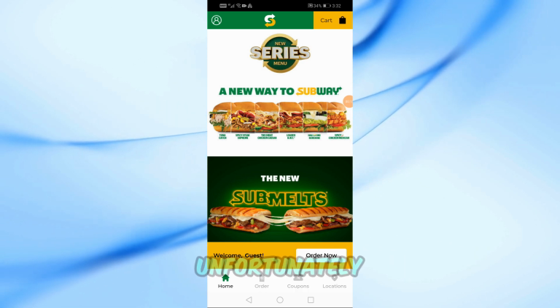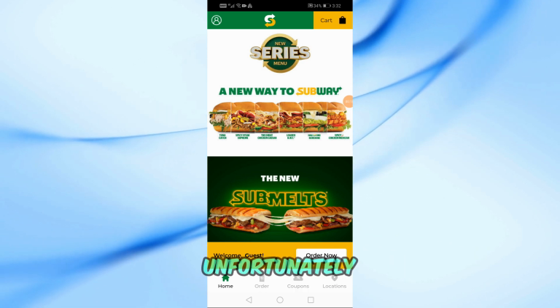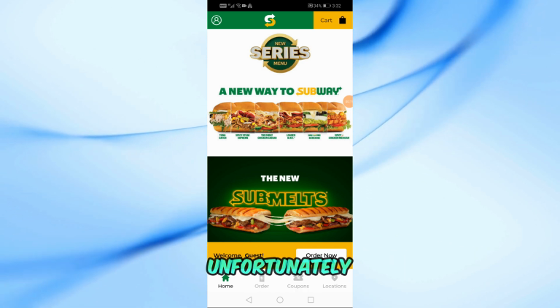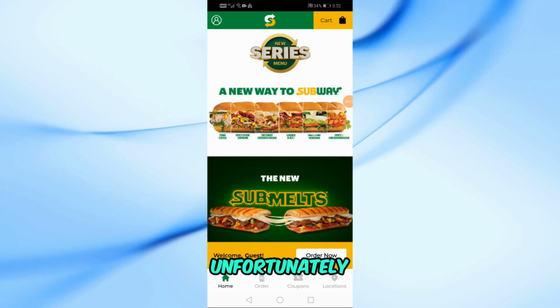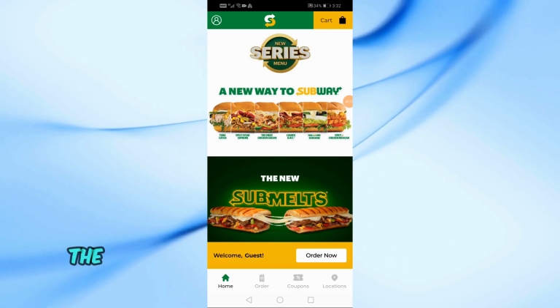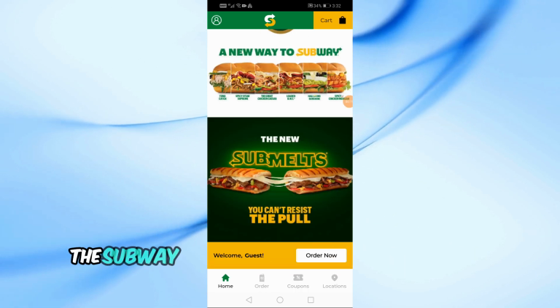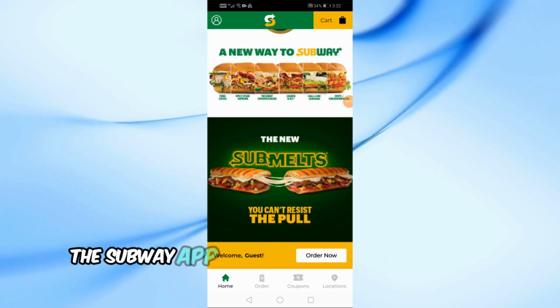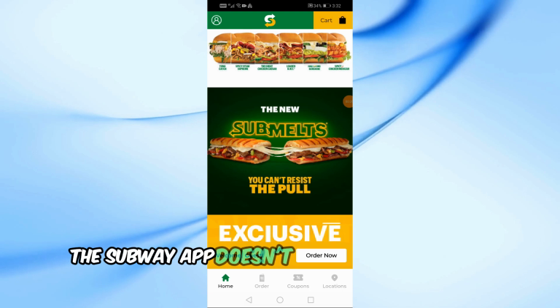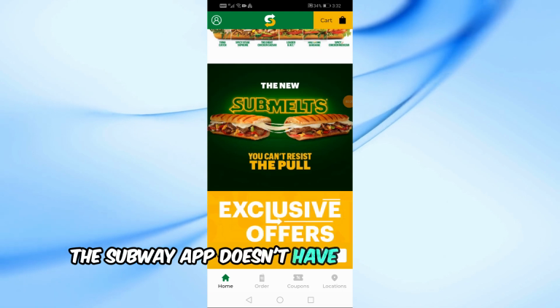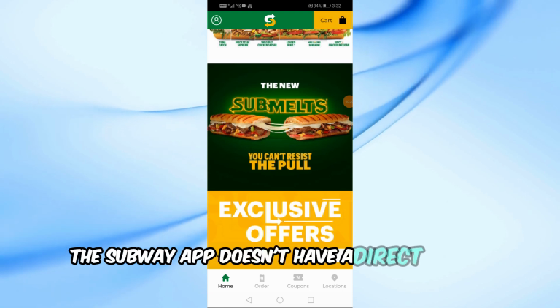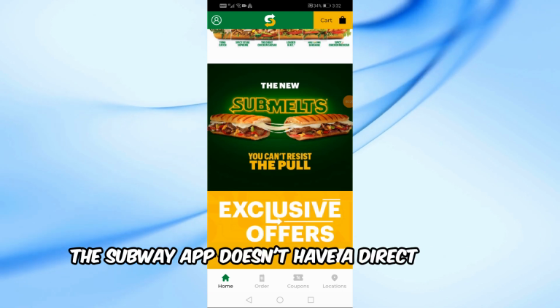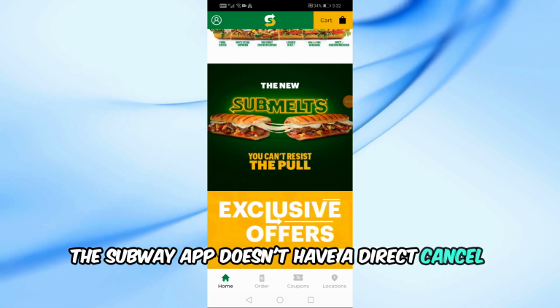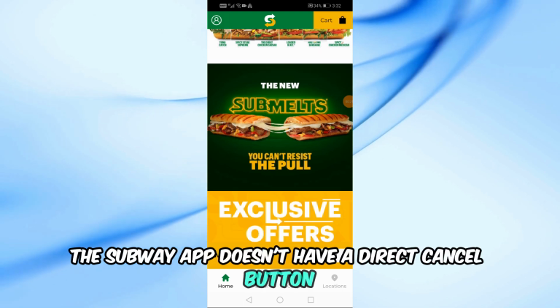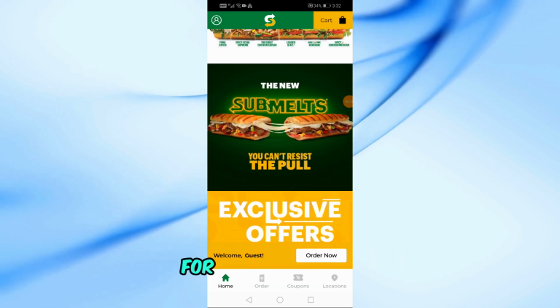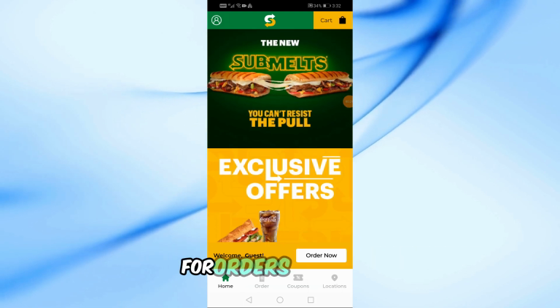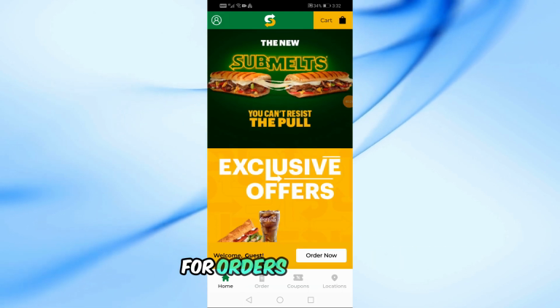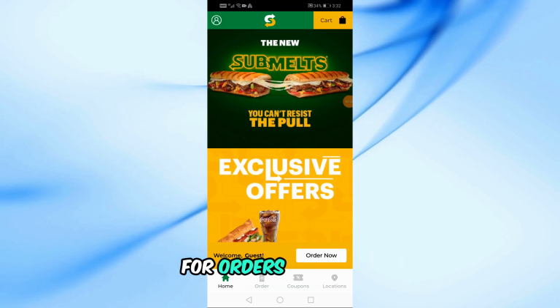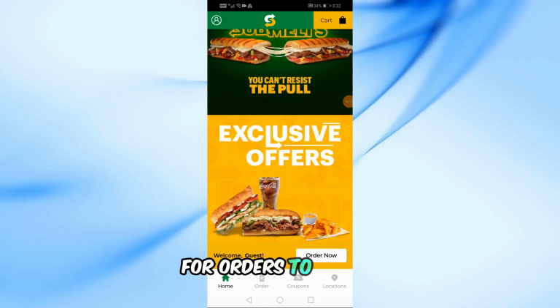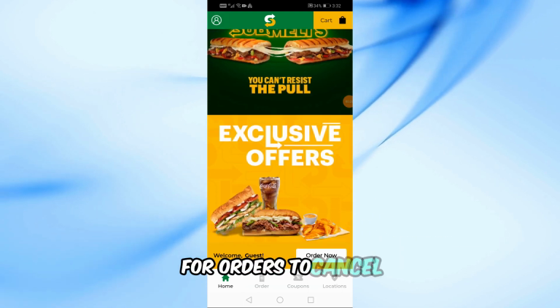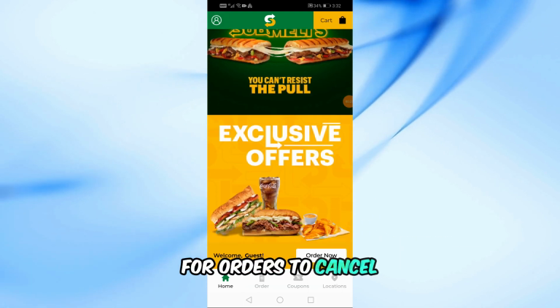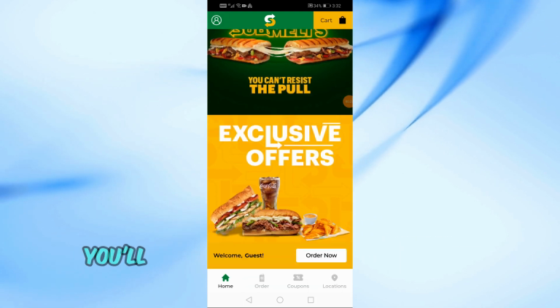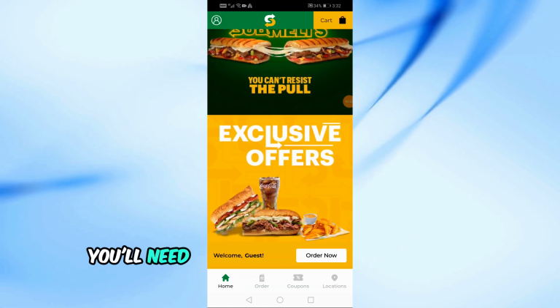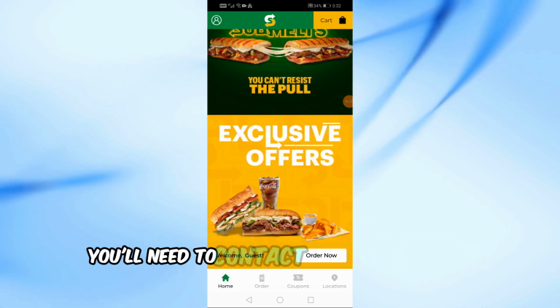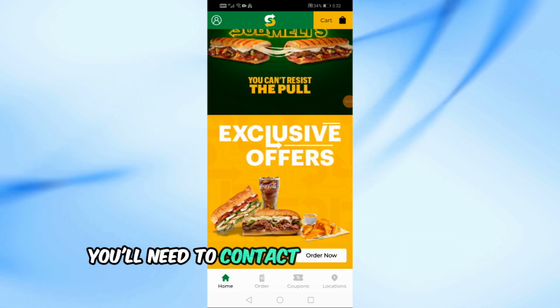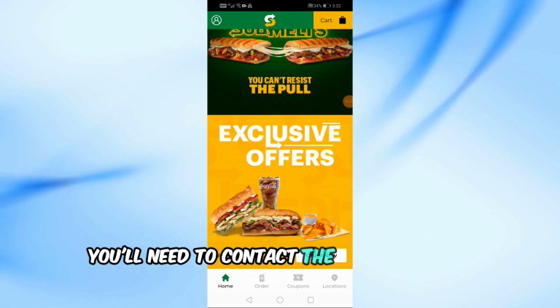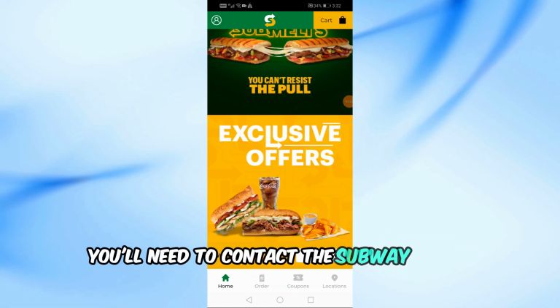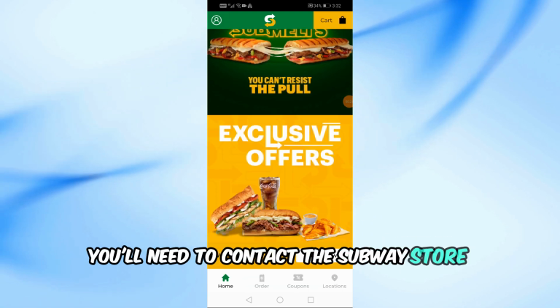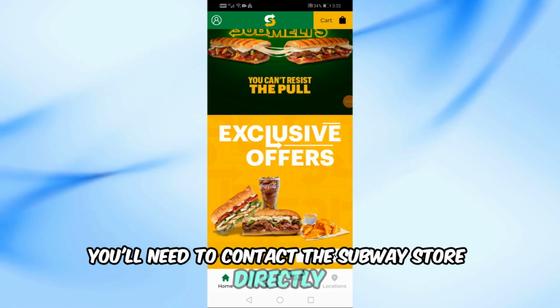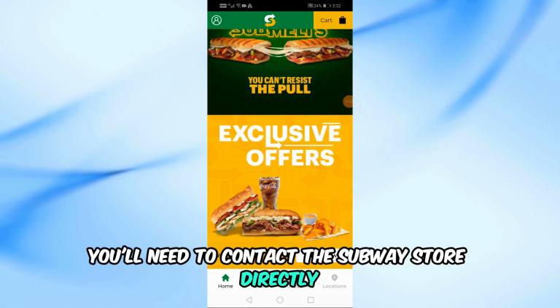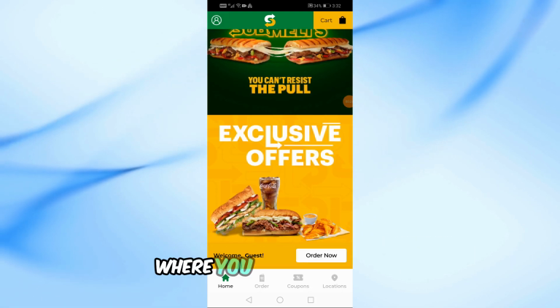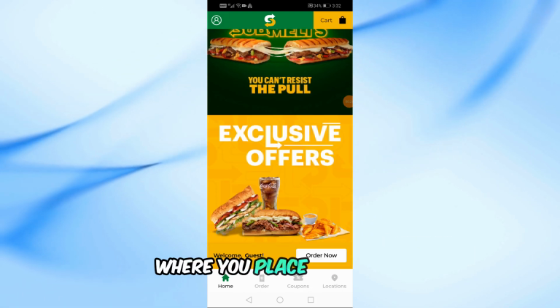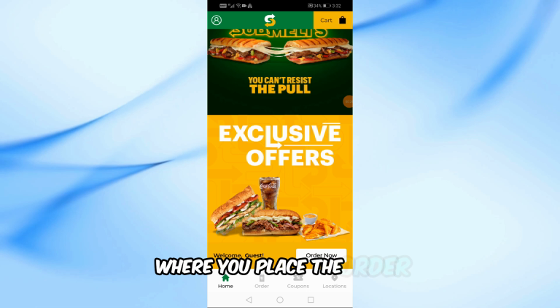Unfortunately, the Subway app doesn't have a direct cancel button for orders. To cancel, you'll need to contact the Subway store directly where you placed the order.